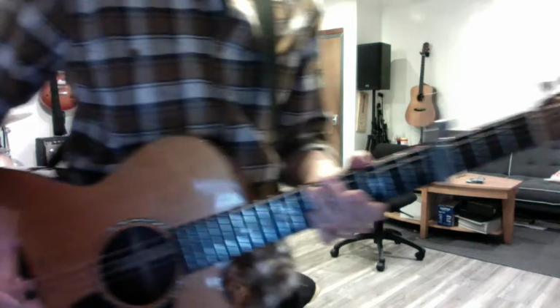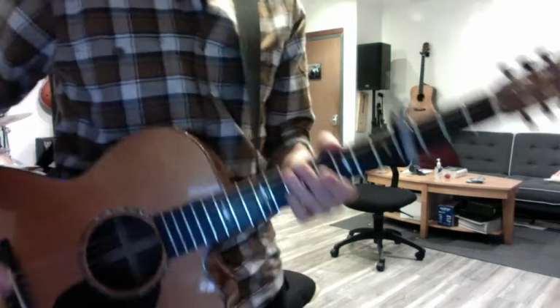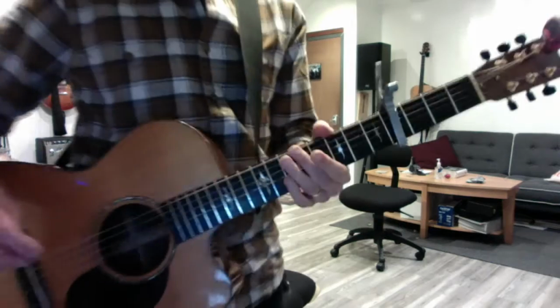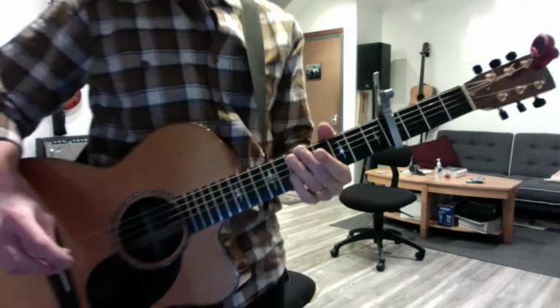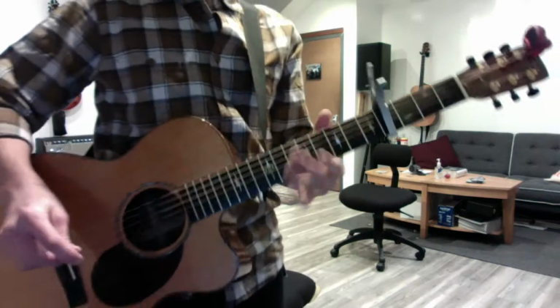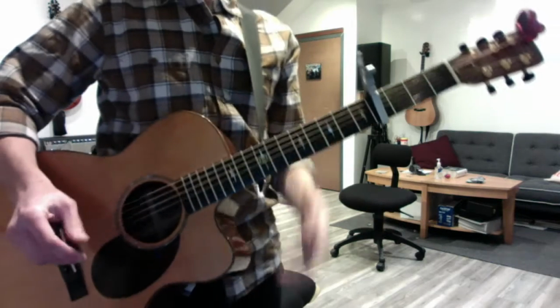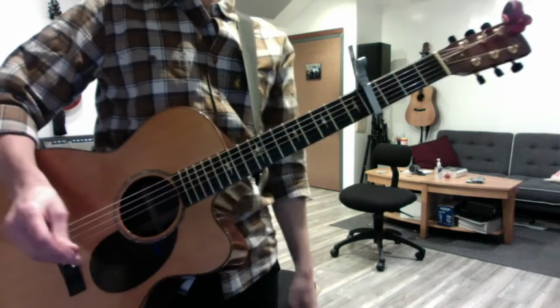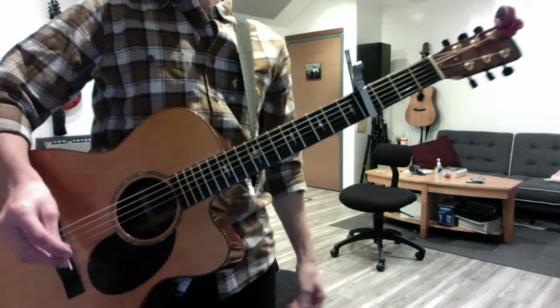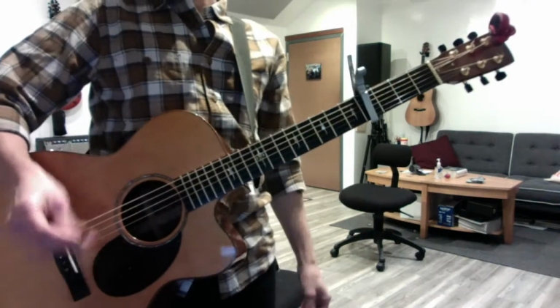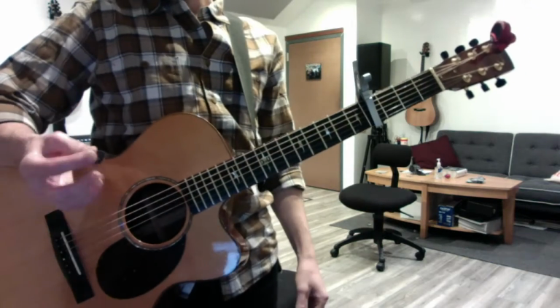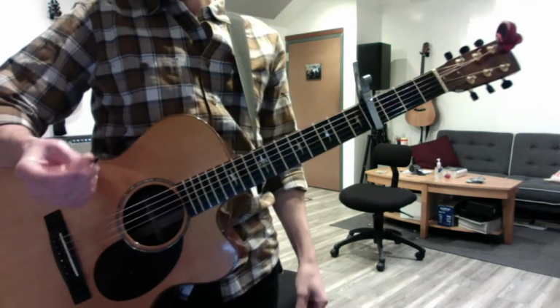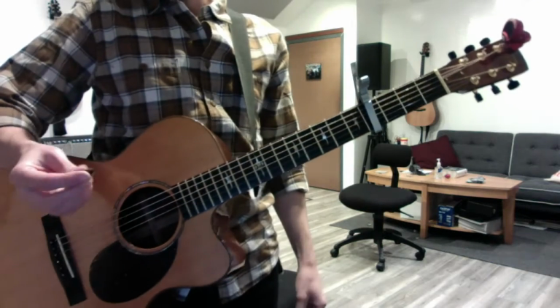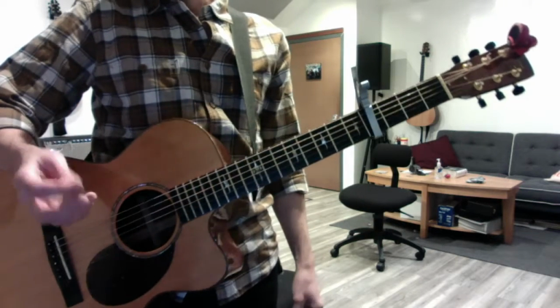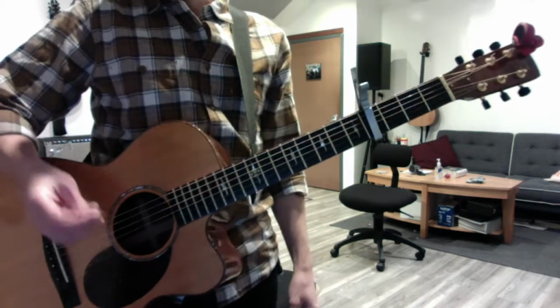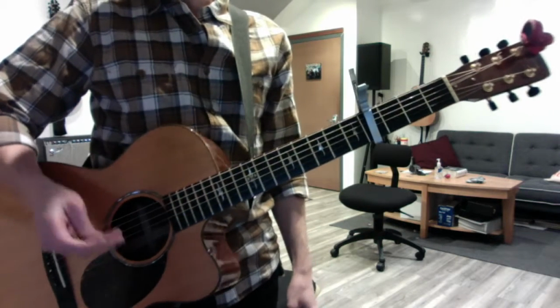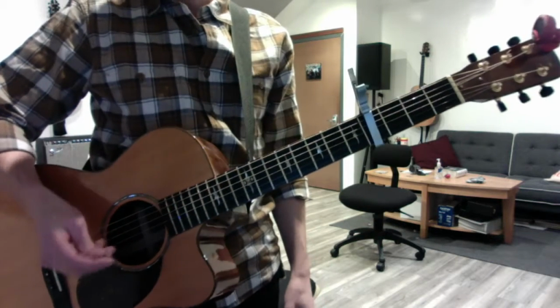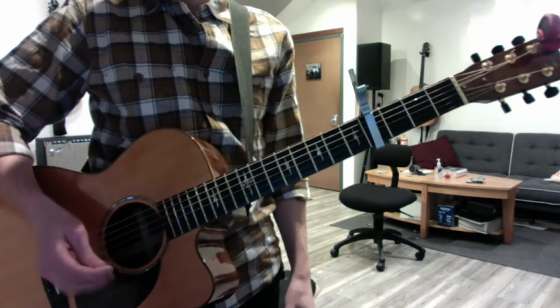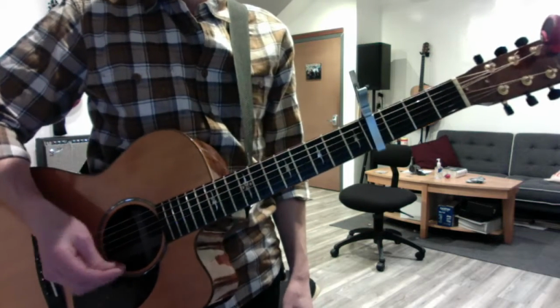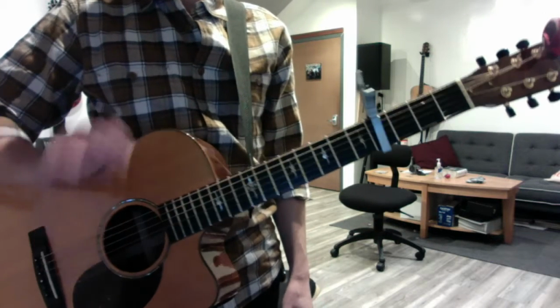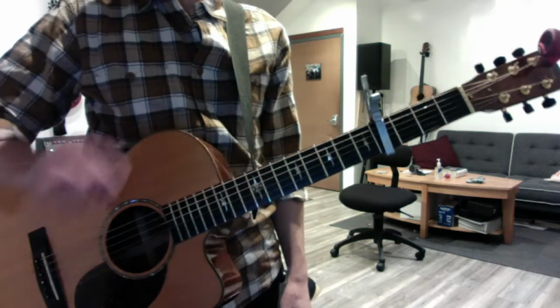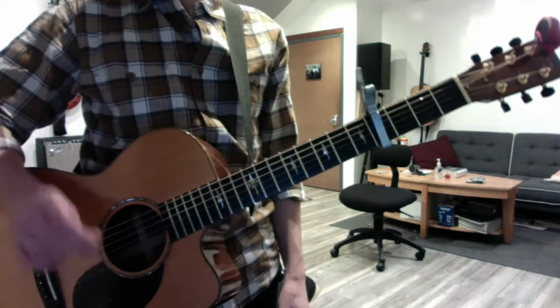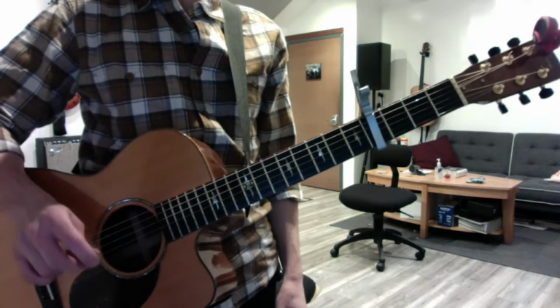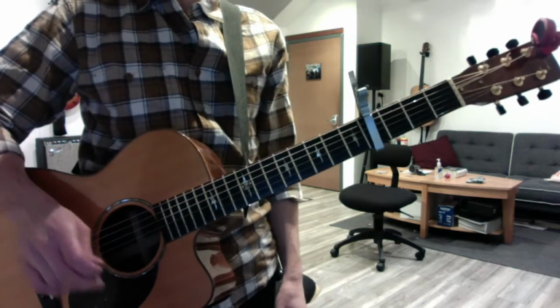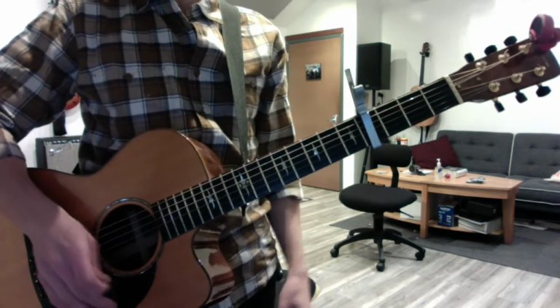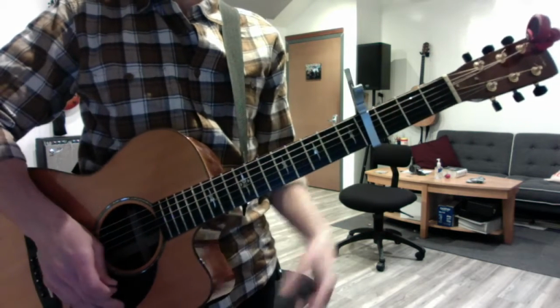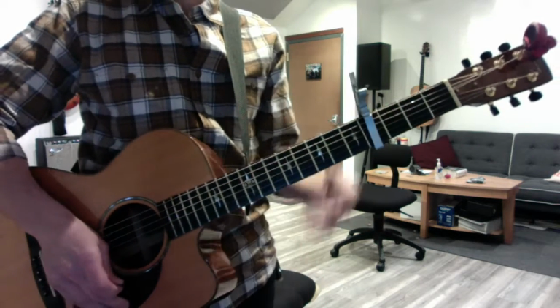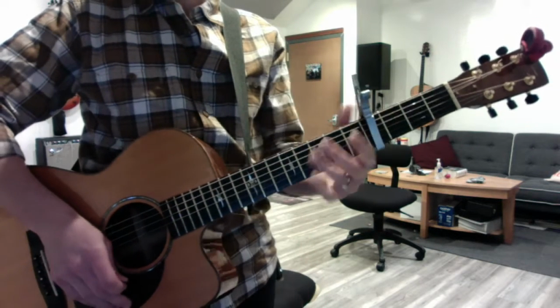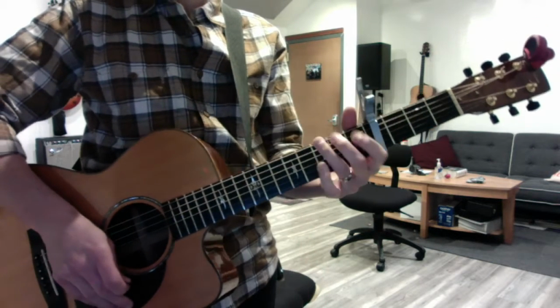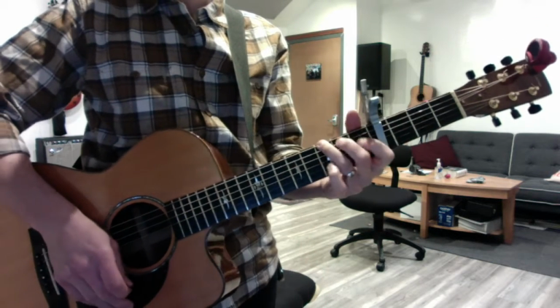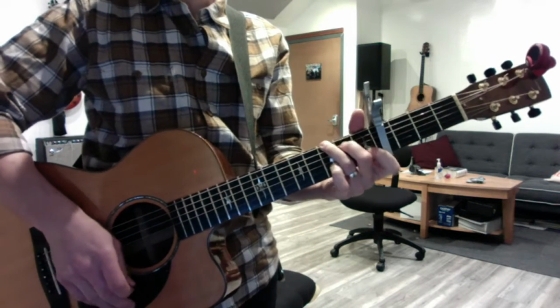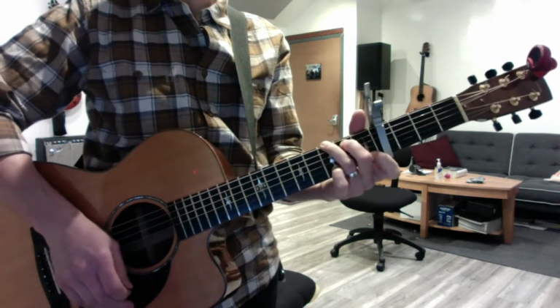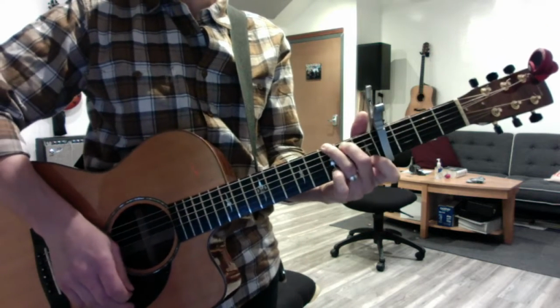Steve Raich. Okay buddy, two things with Hey Jude. You want to practice the intros to each chorus. Start with your G7.